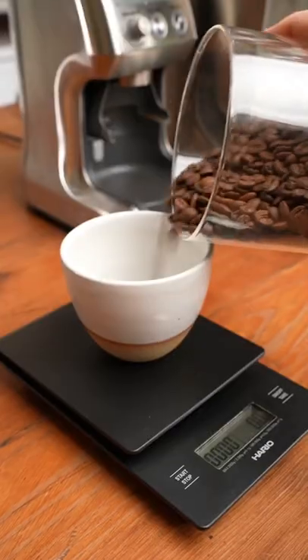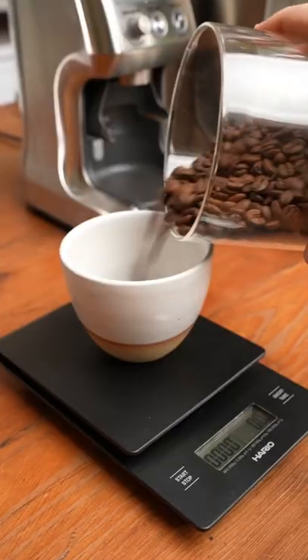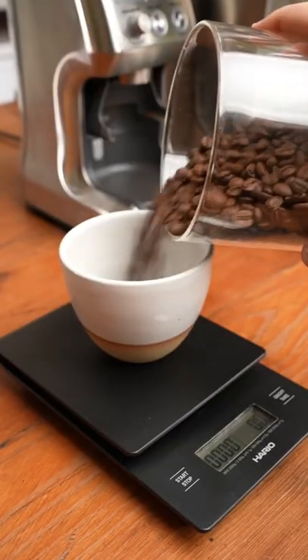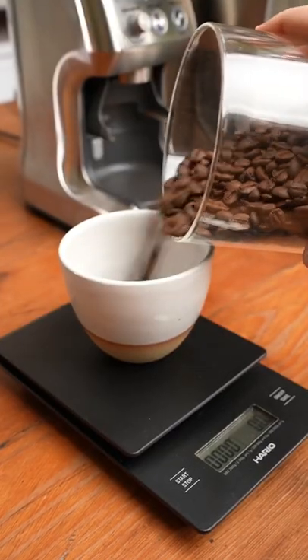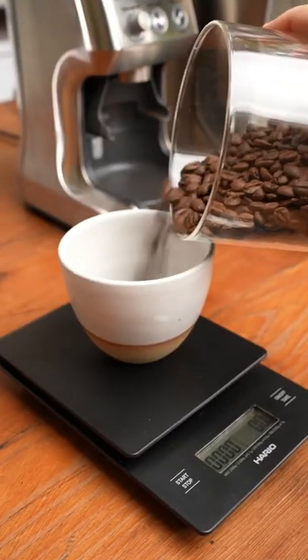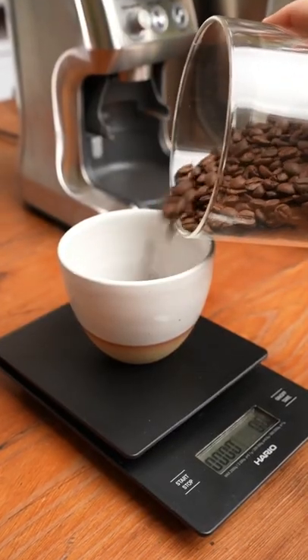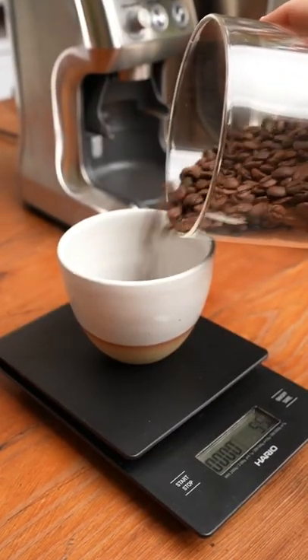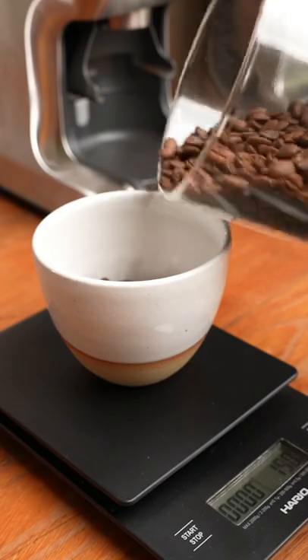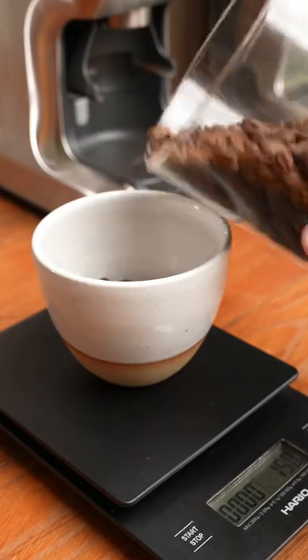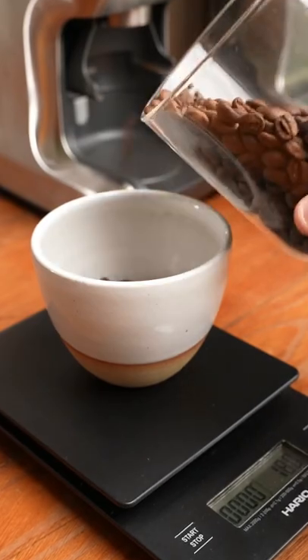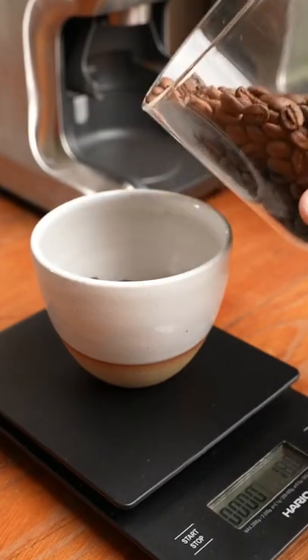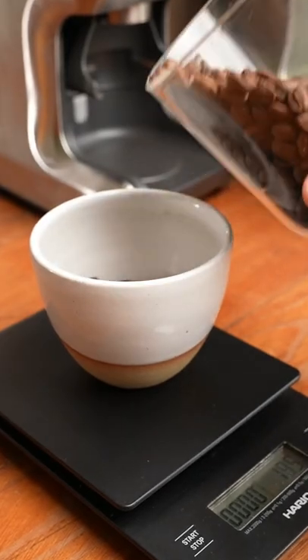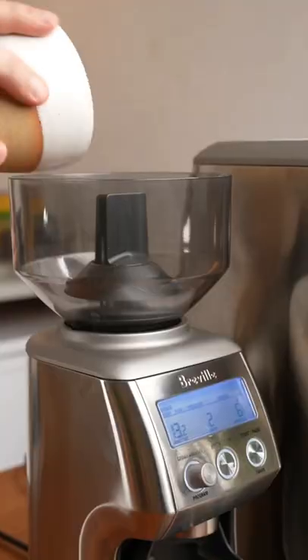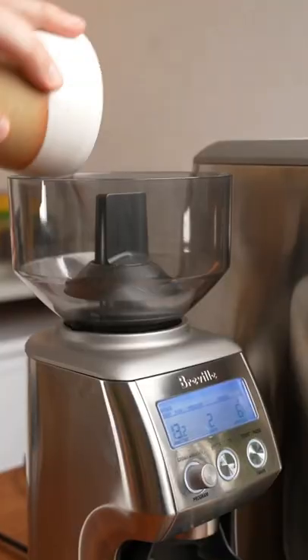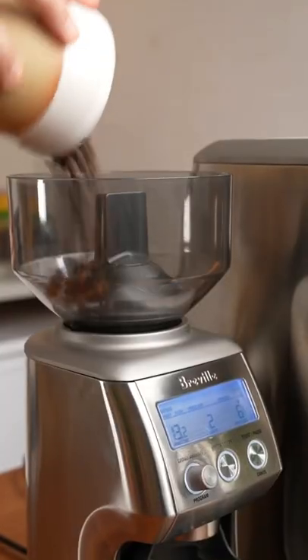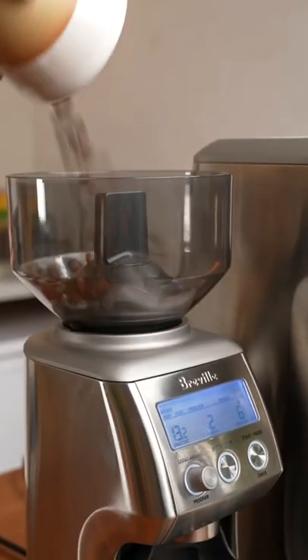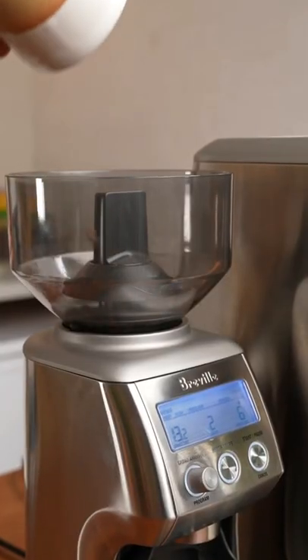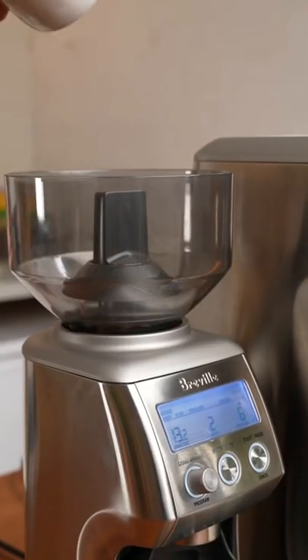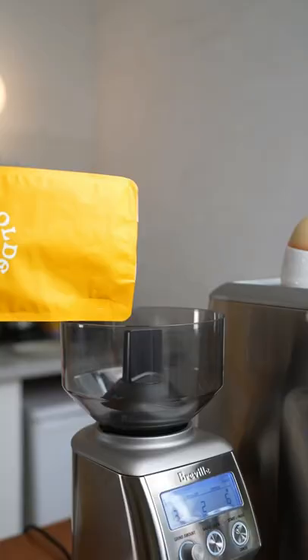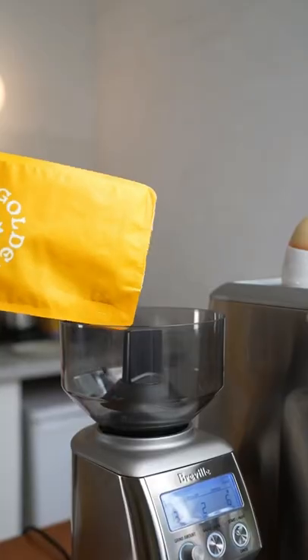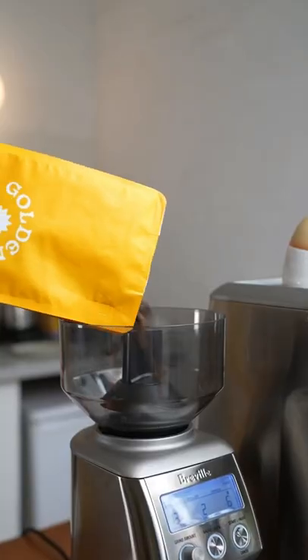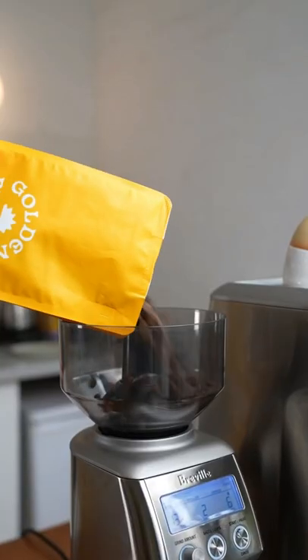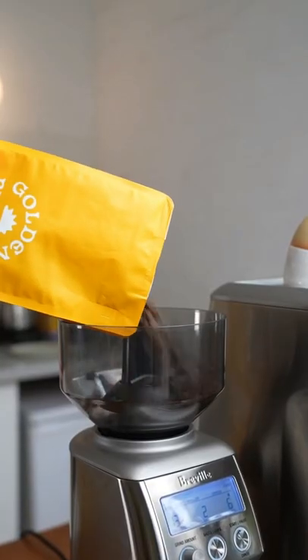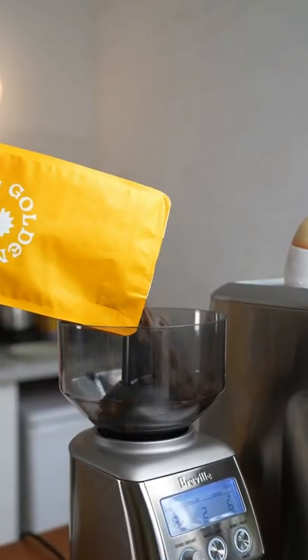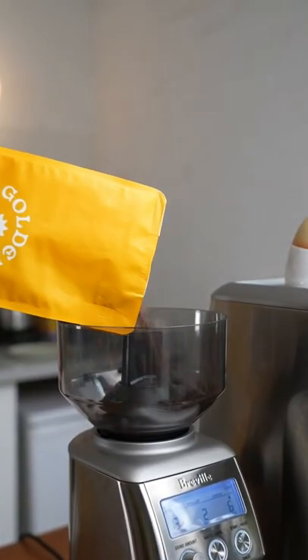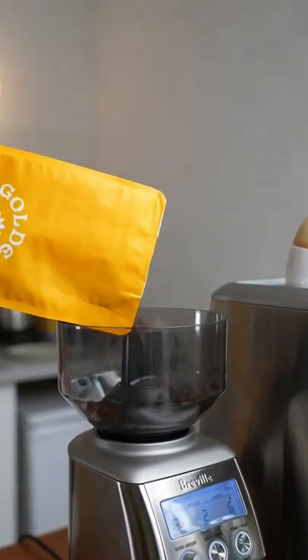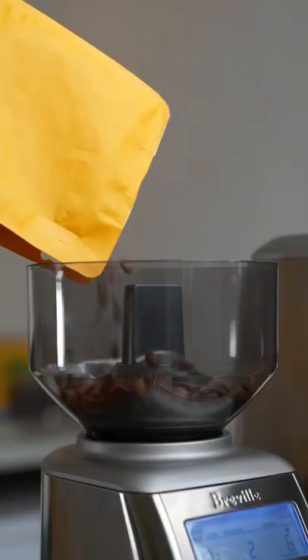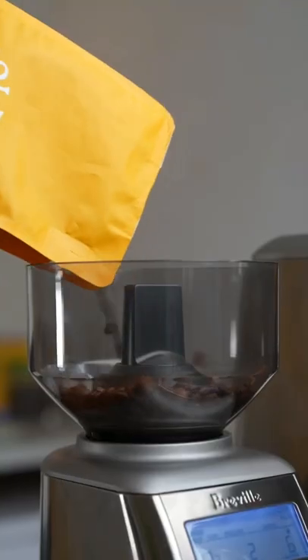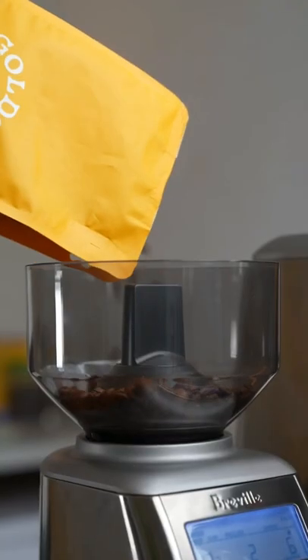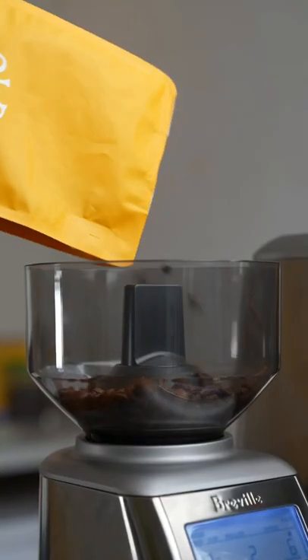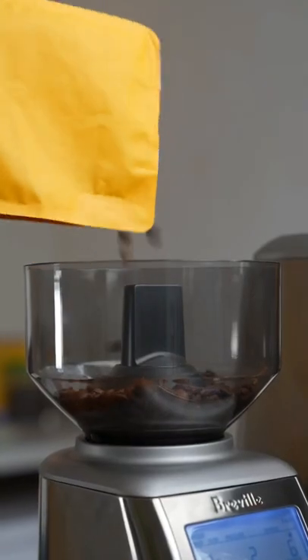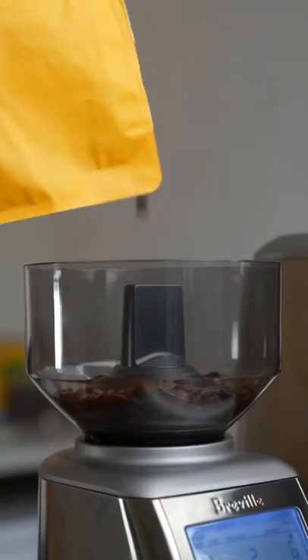So you can either weigh out the exact amount of beans to single-dose your grind, or just pour a smaller portion of your bag into the hopper.